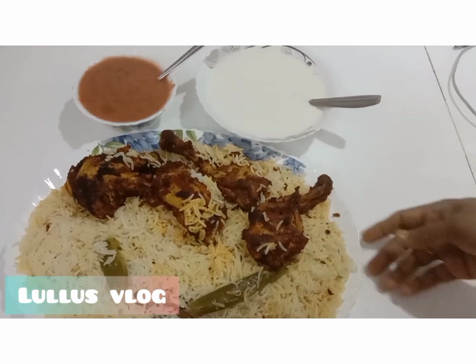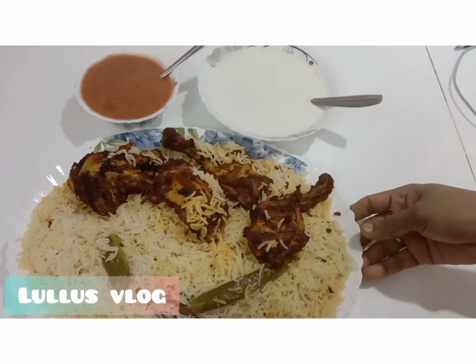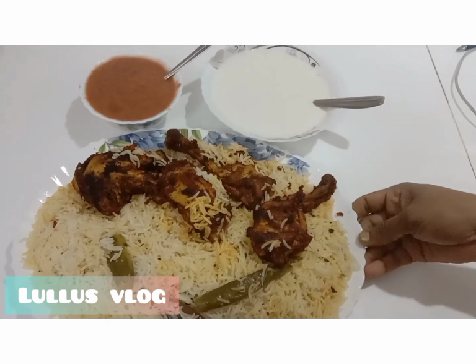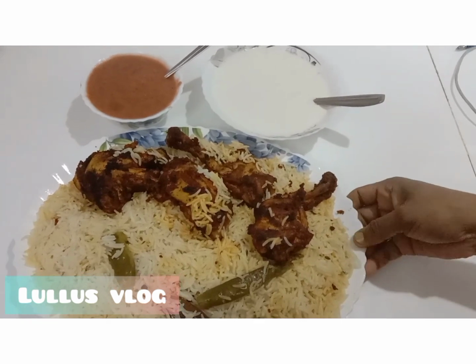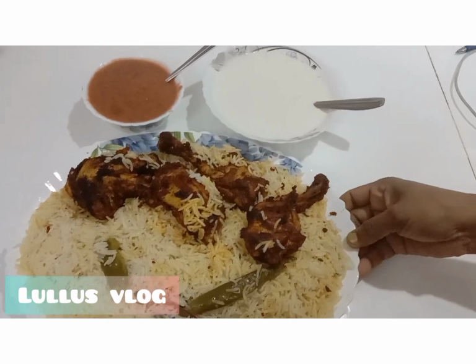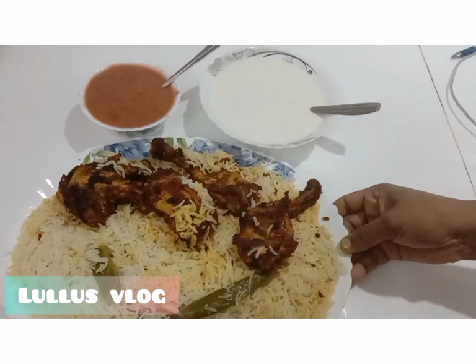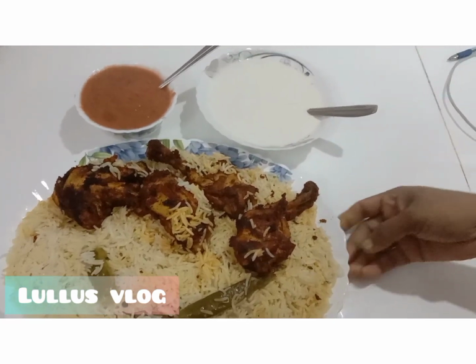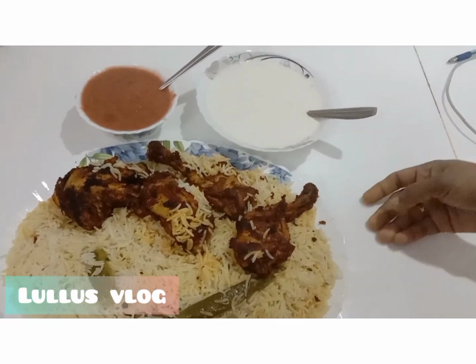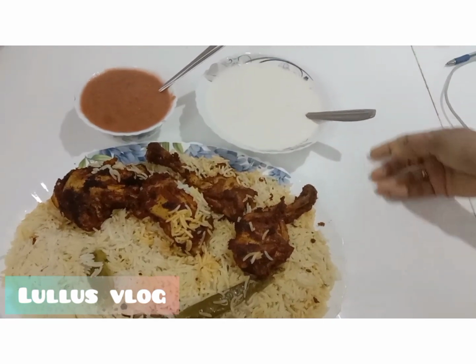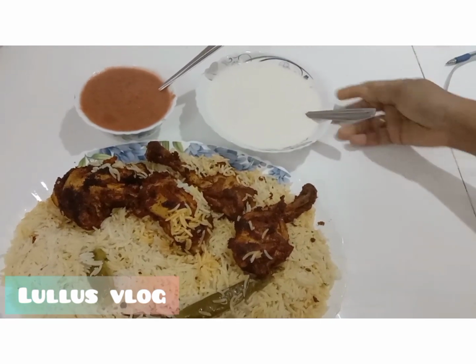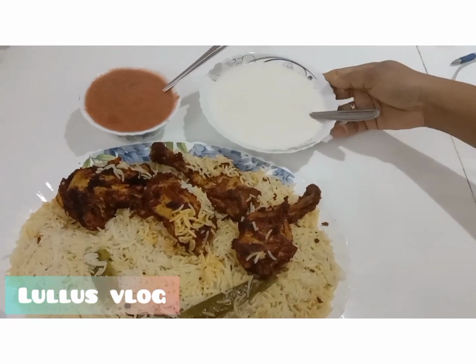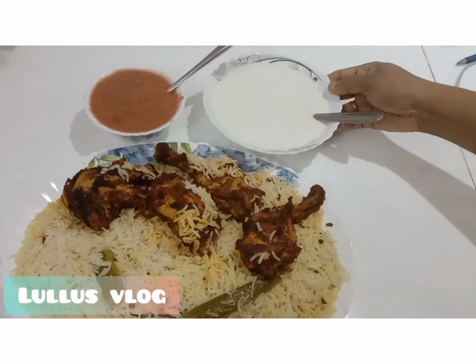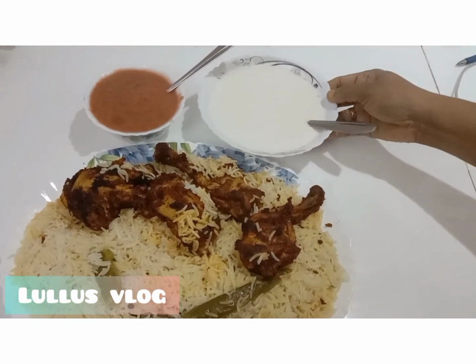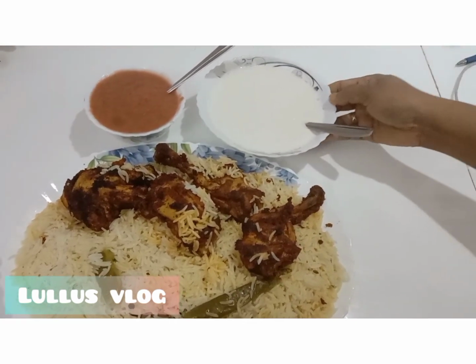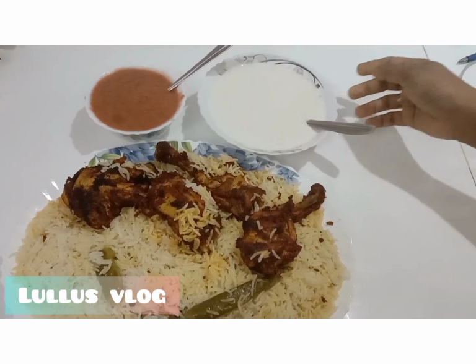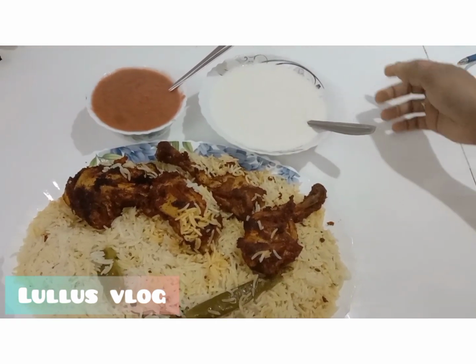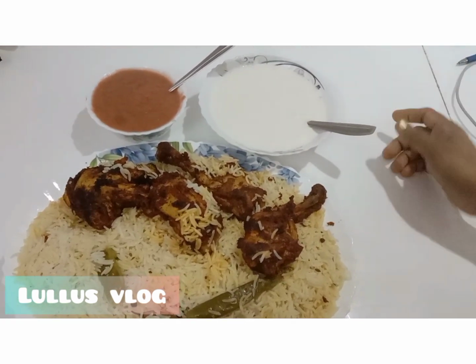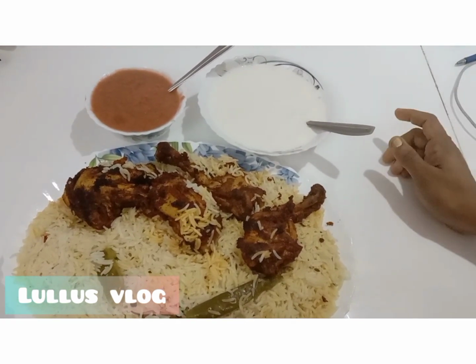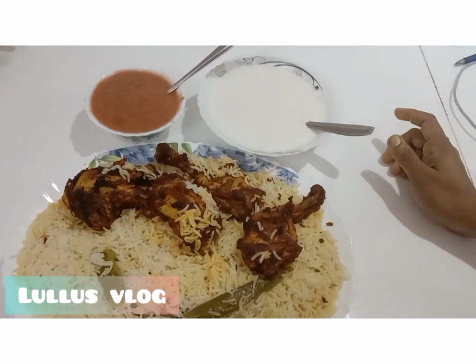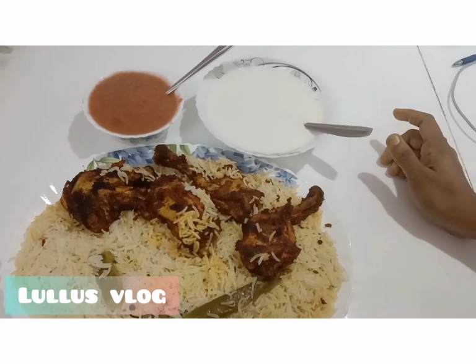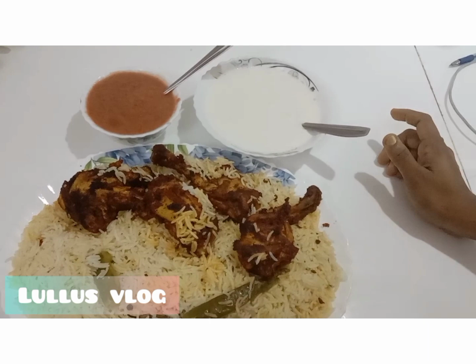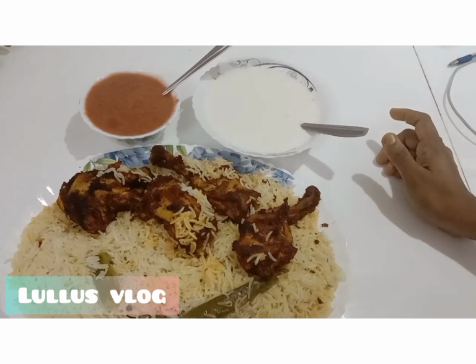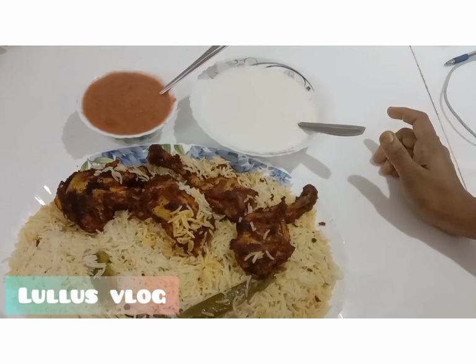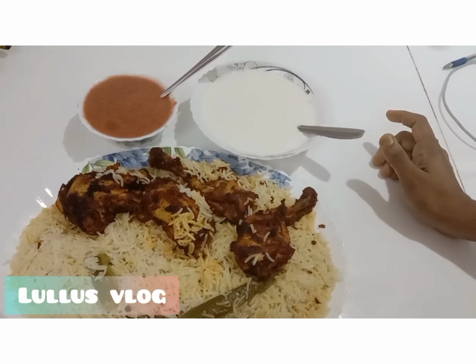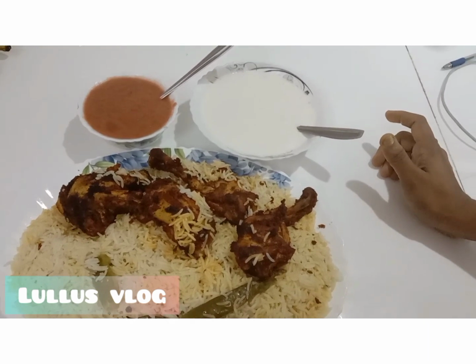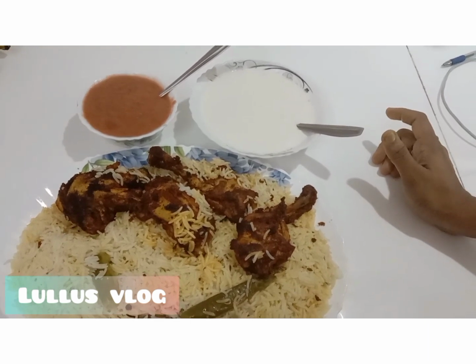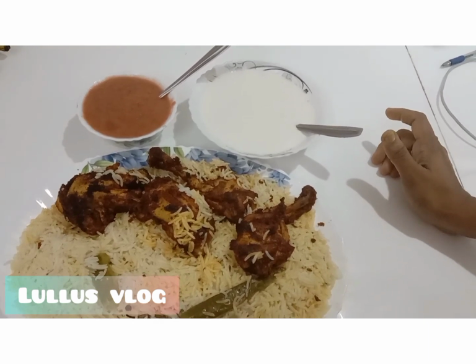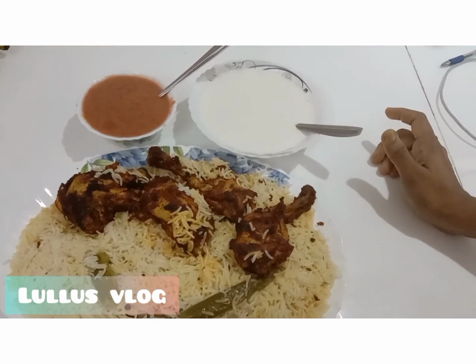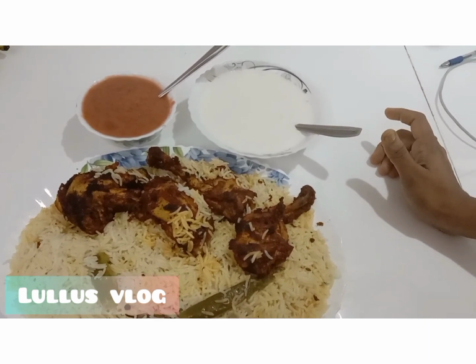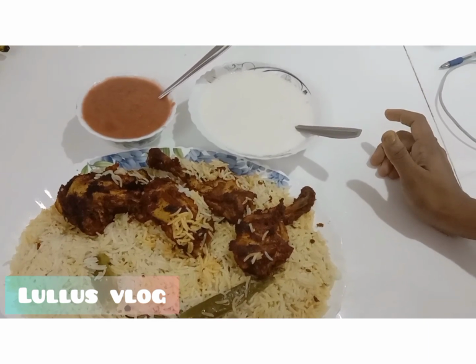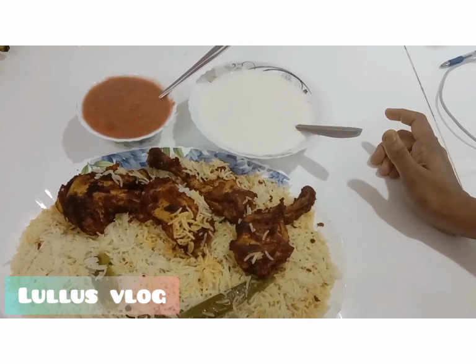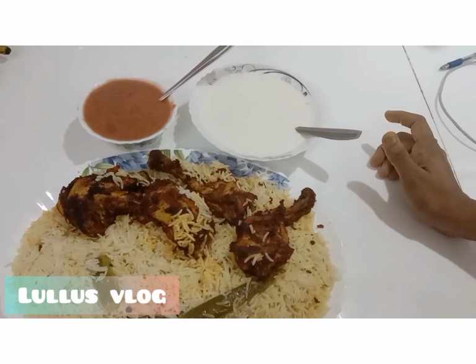Let's try it all together. Like, share, comment and subscribe.